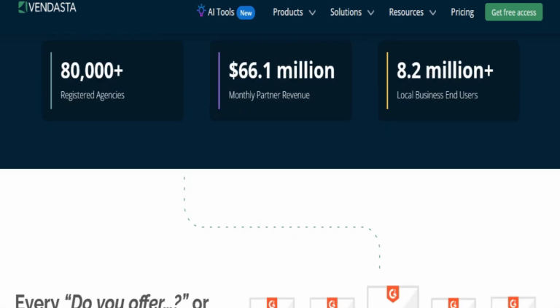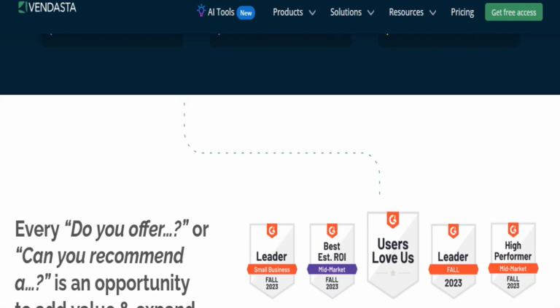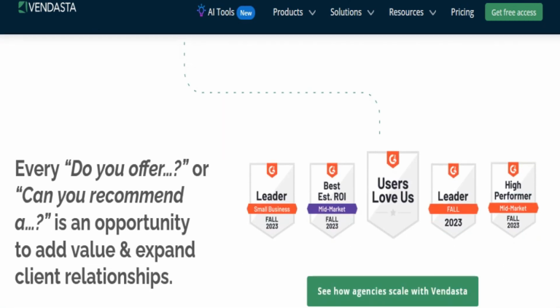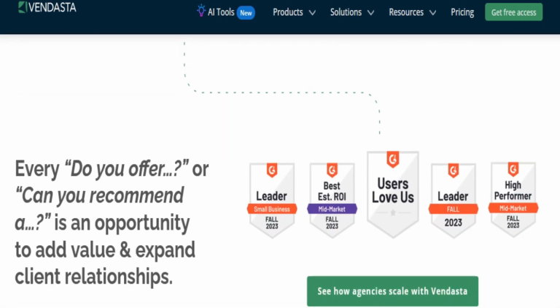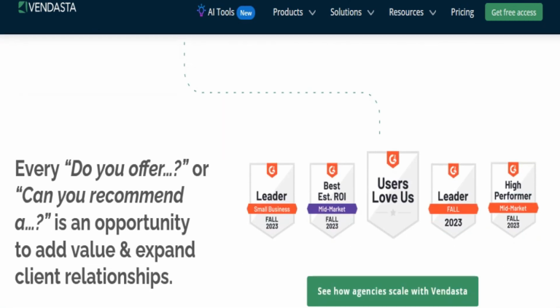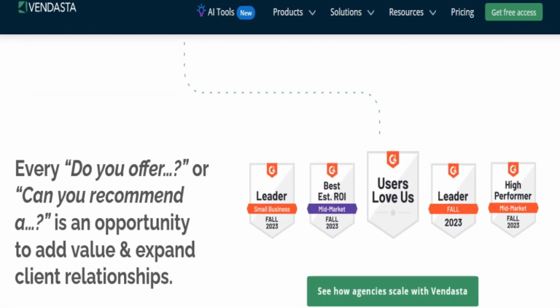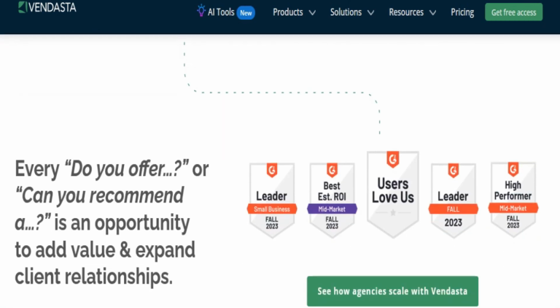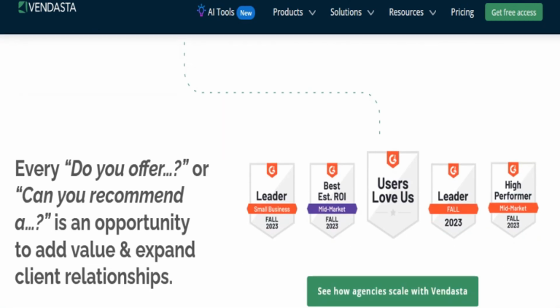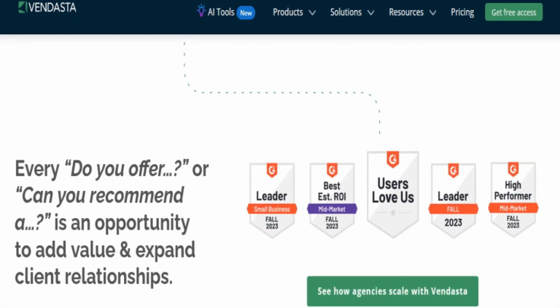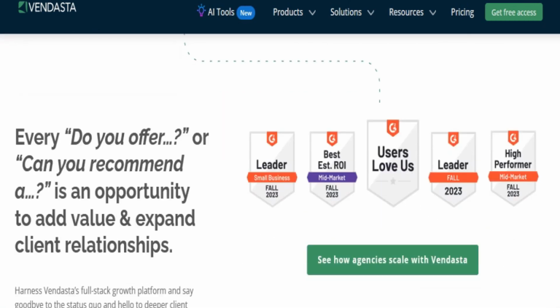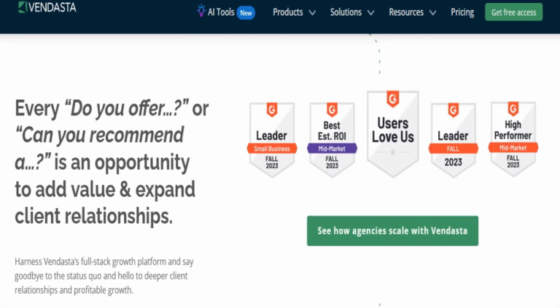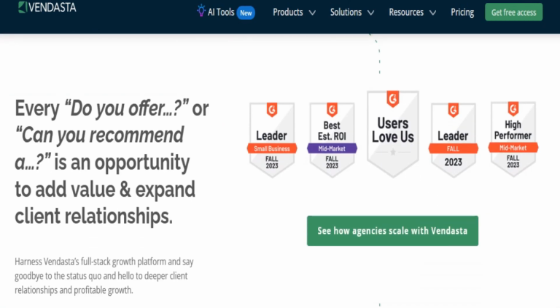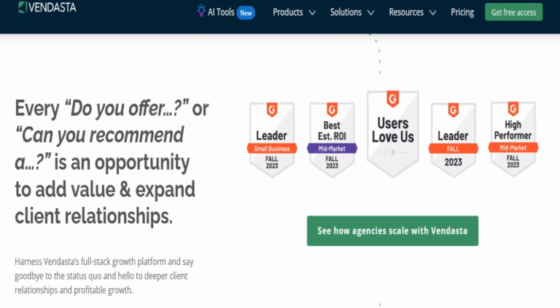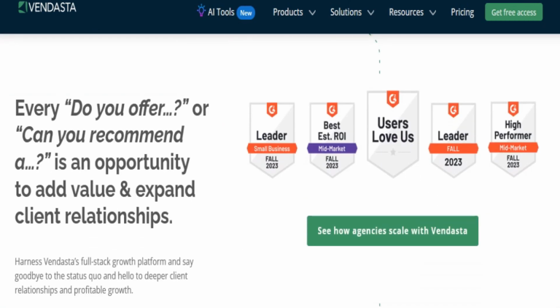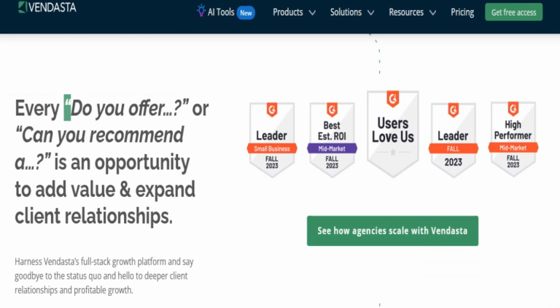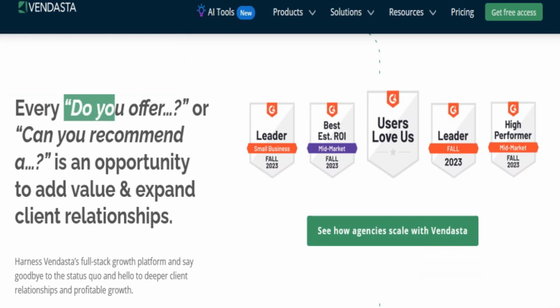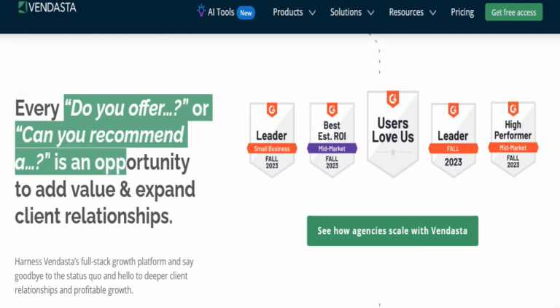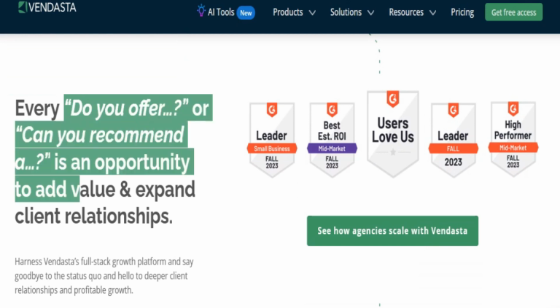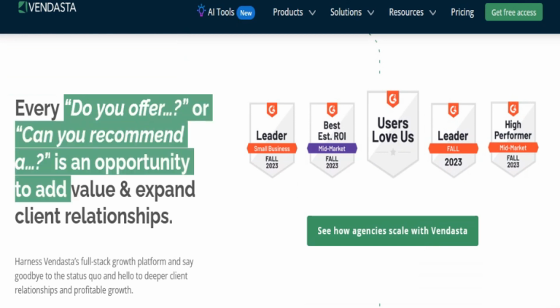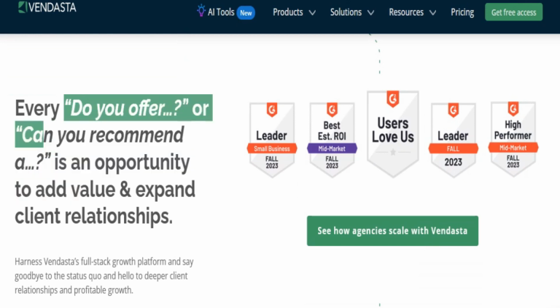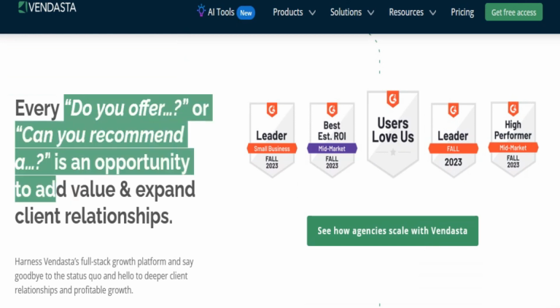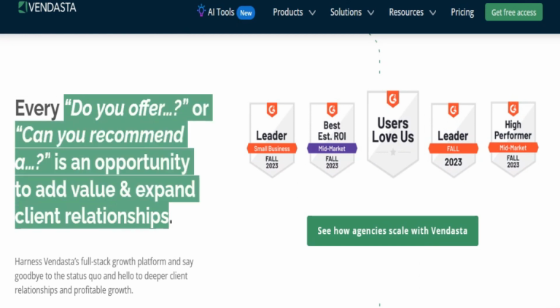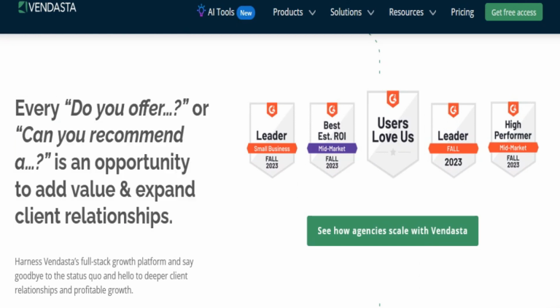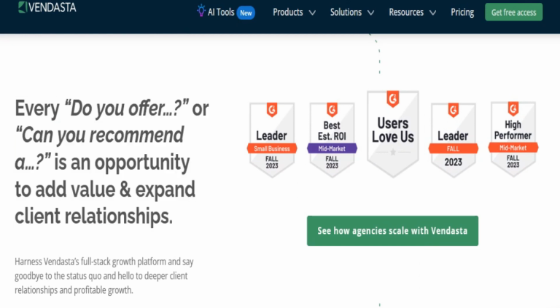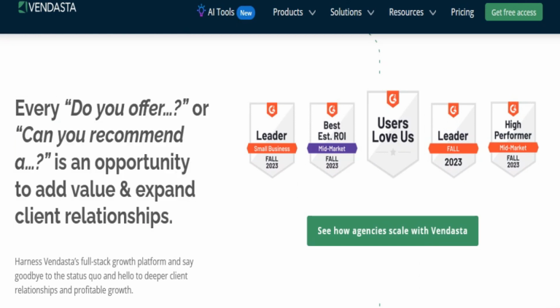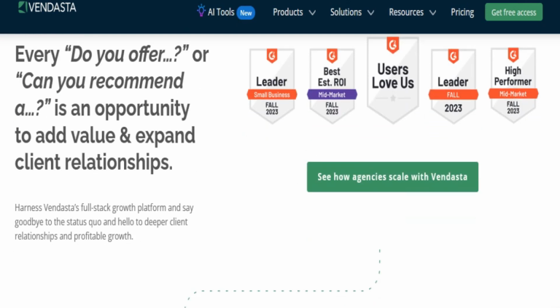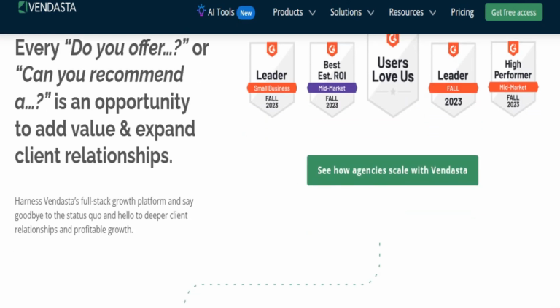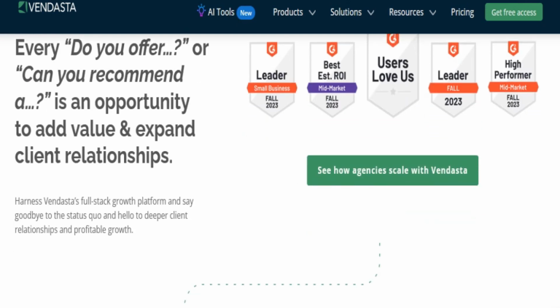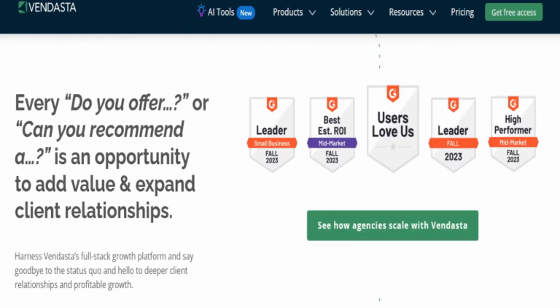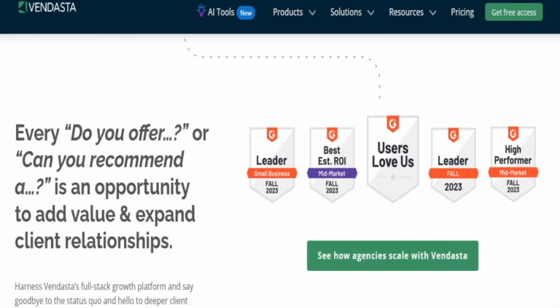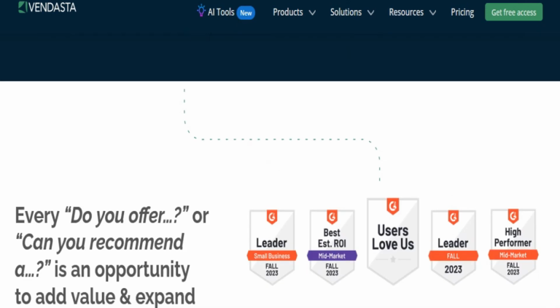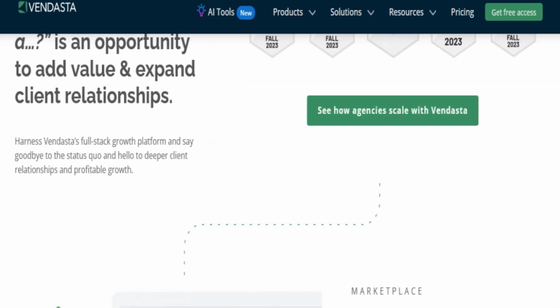Vendasta provides access to hundreds of SaaS products and white-labeled services like SEO, website design, and reputation management.